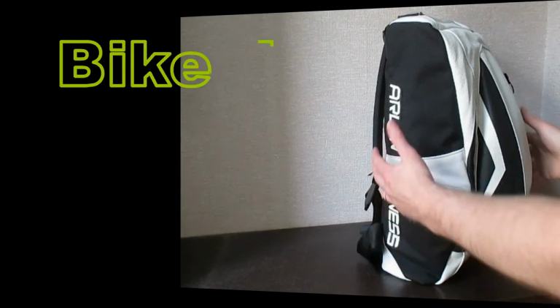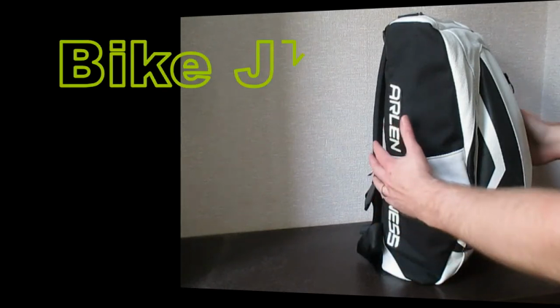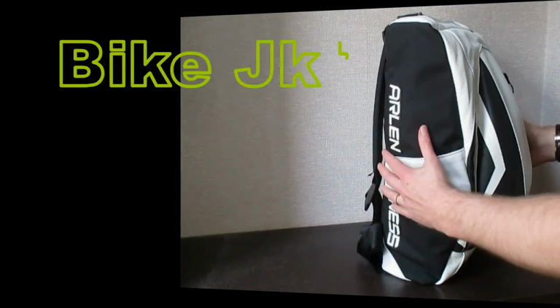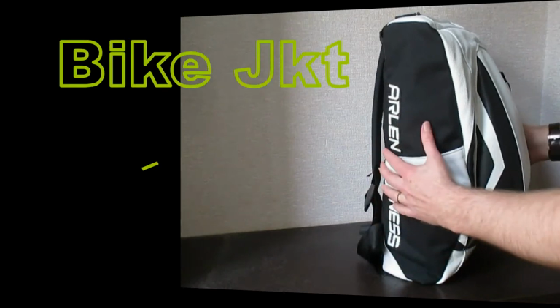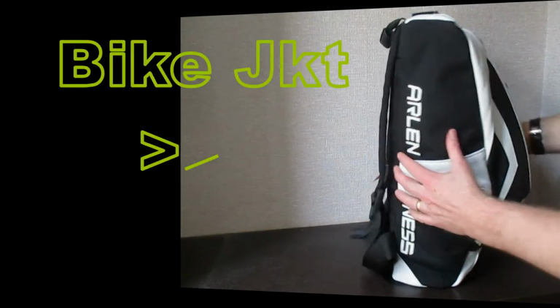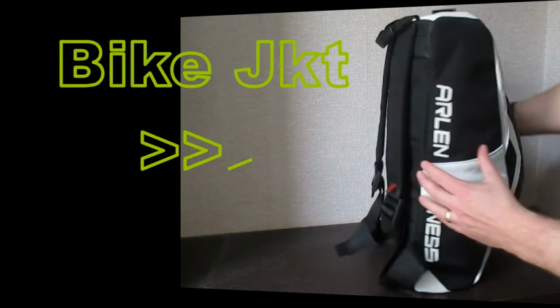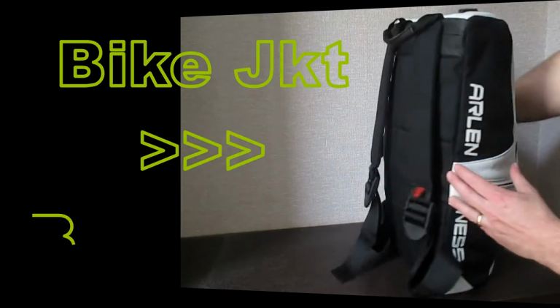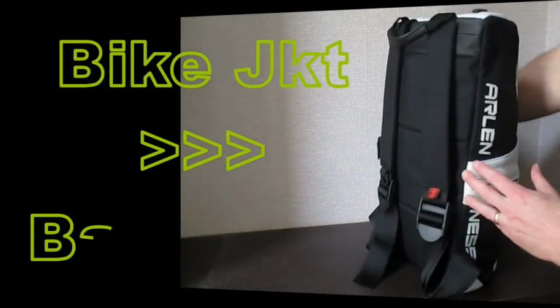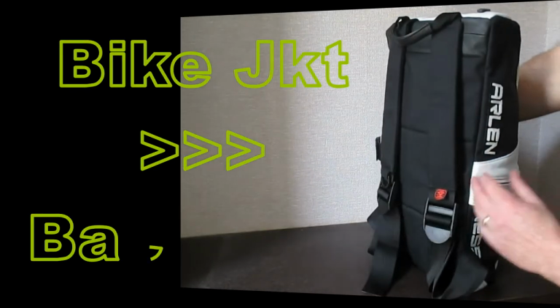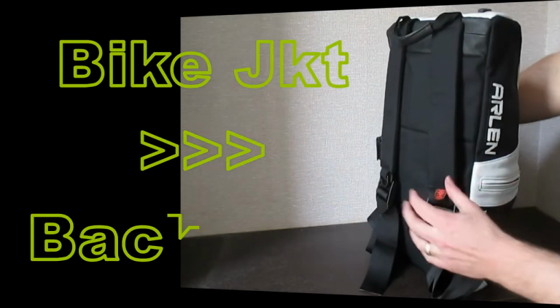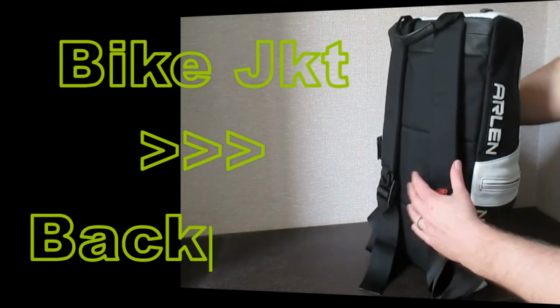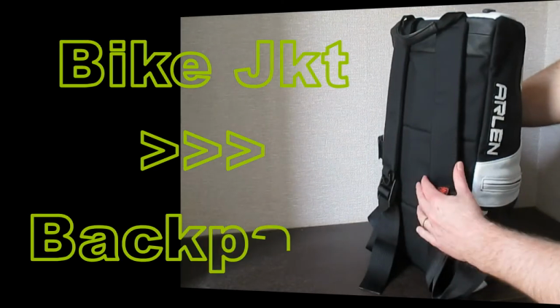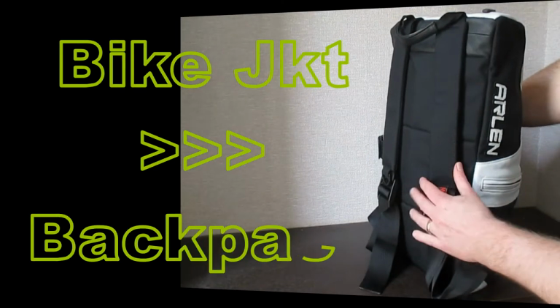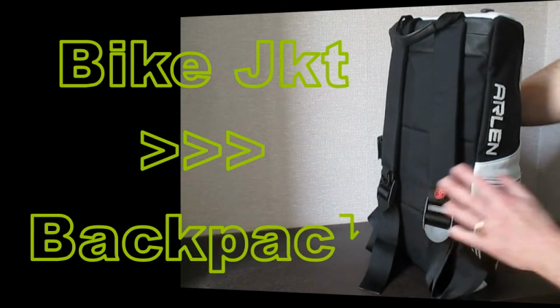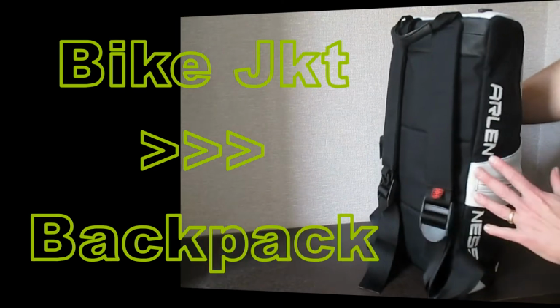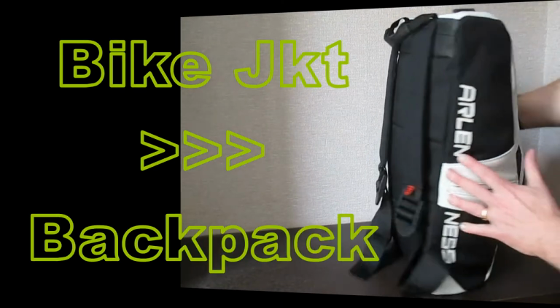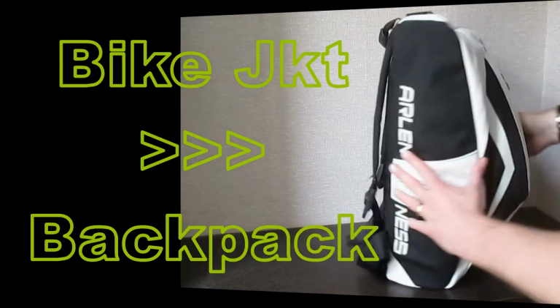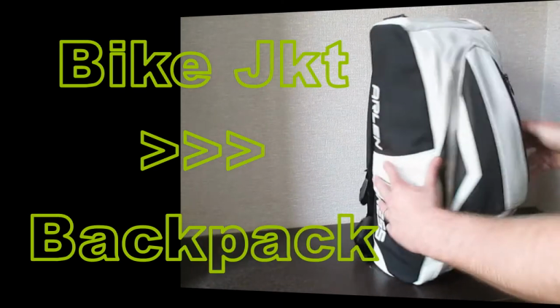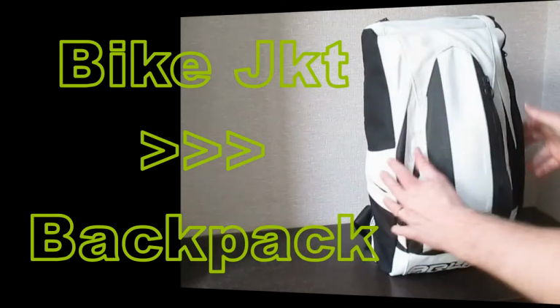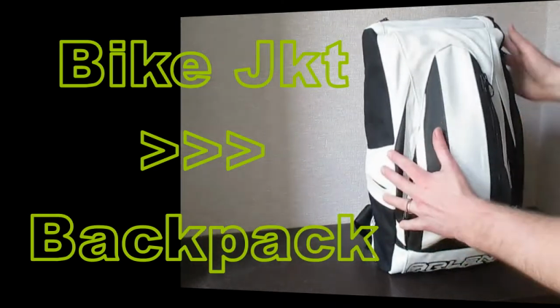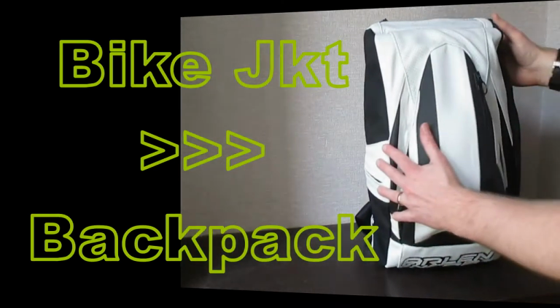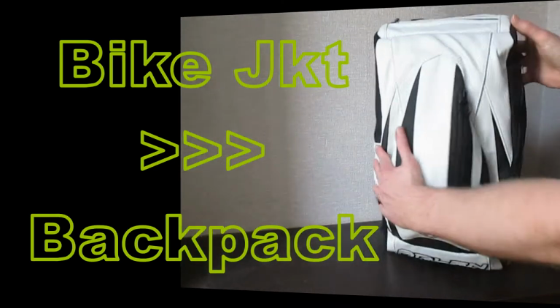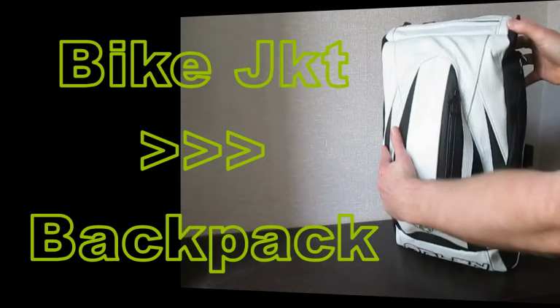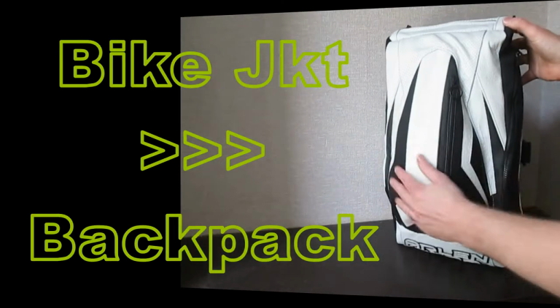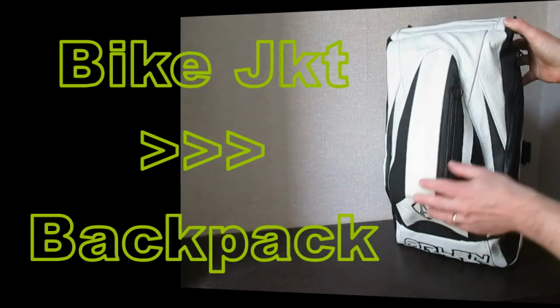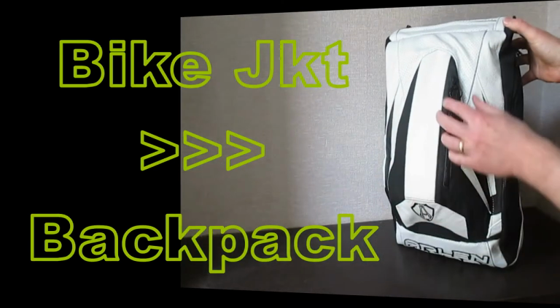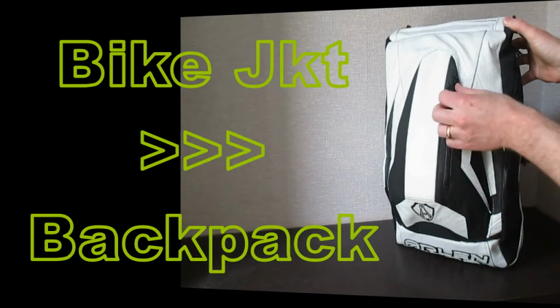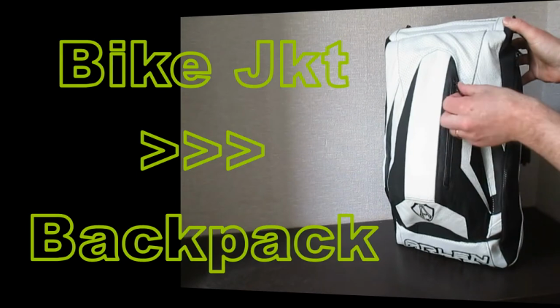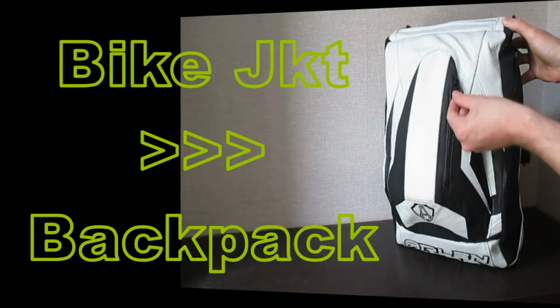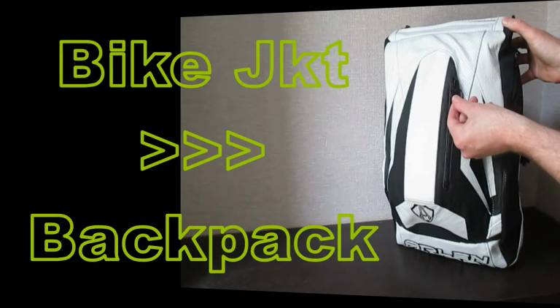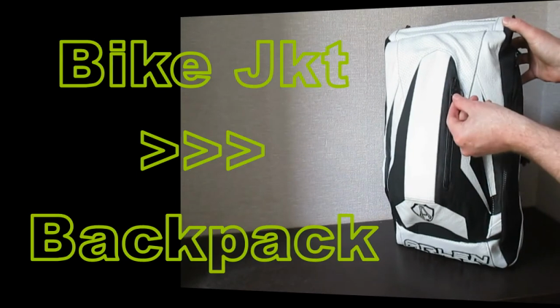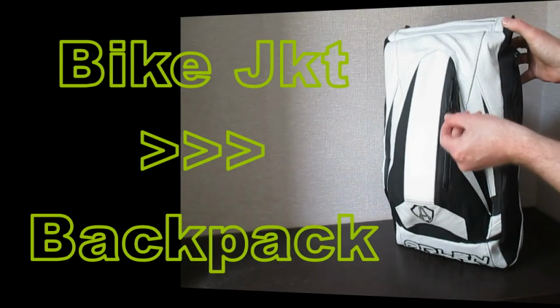This video is how I went about converting a biker's jacket into a backpack.